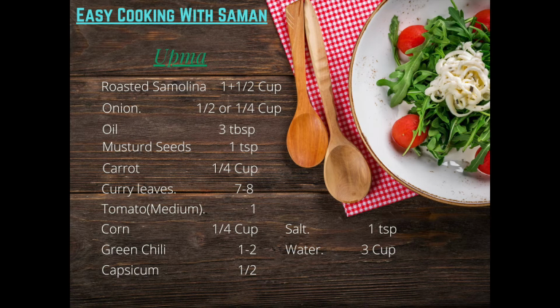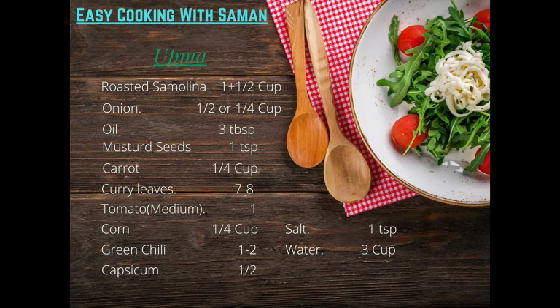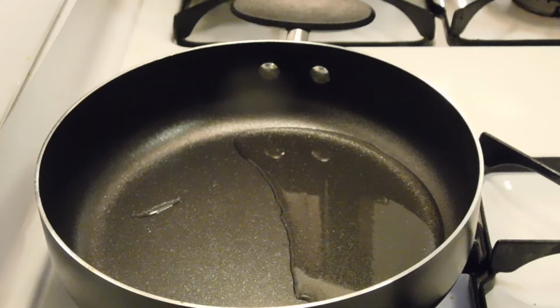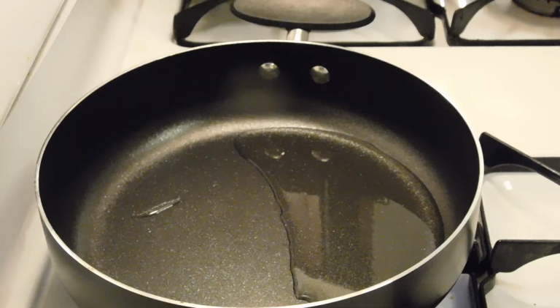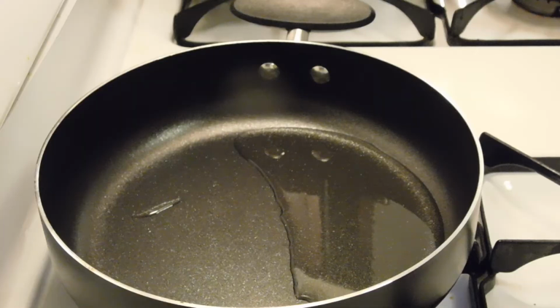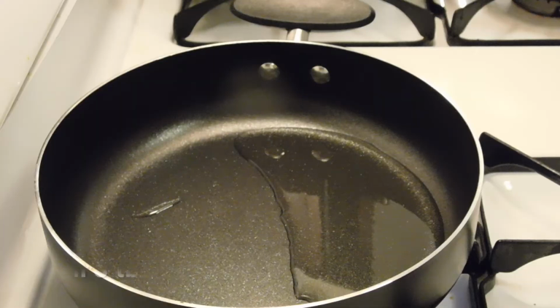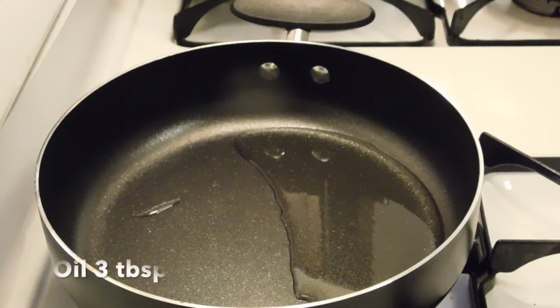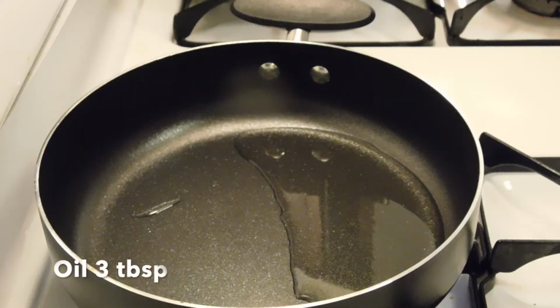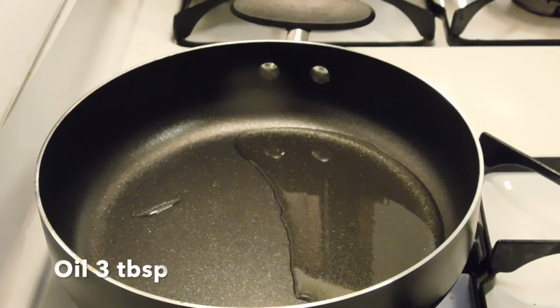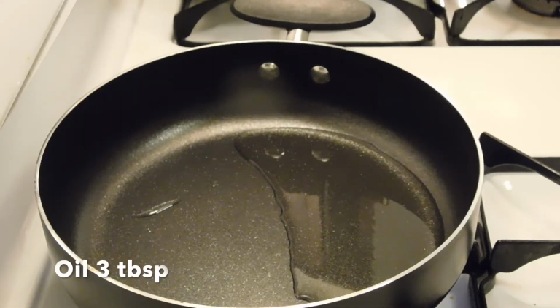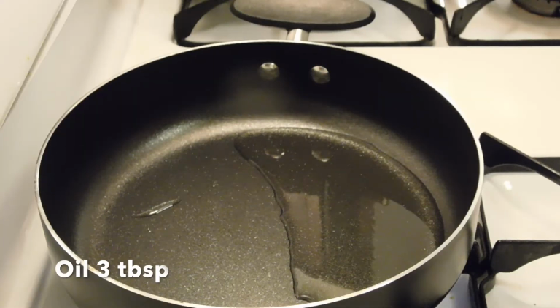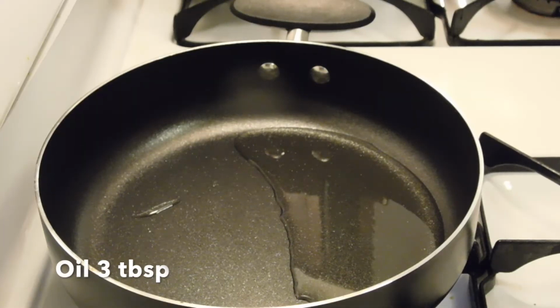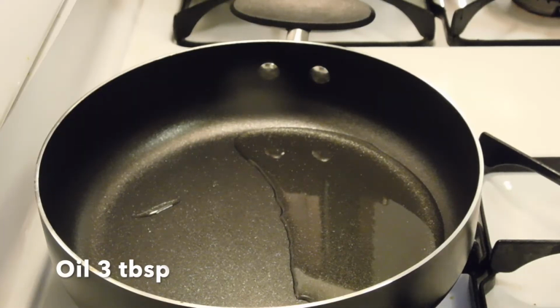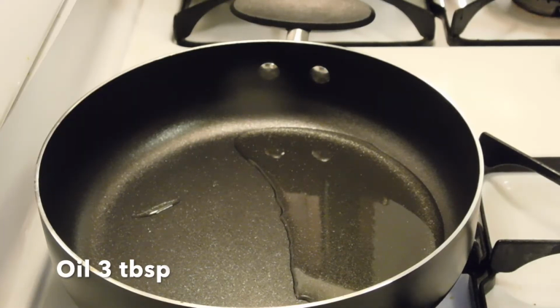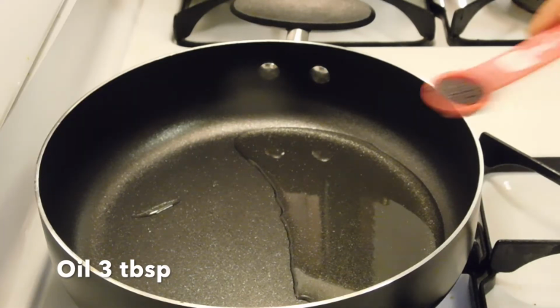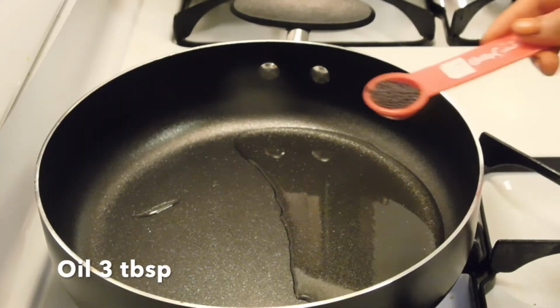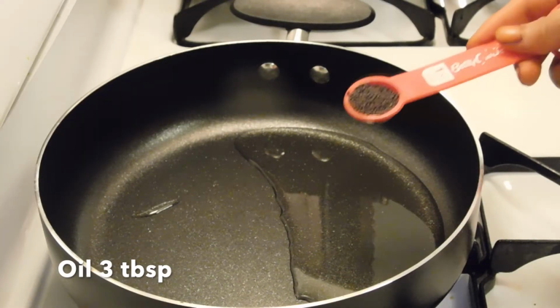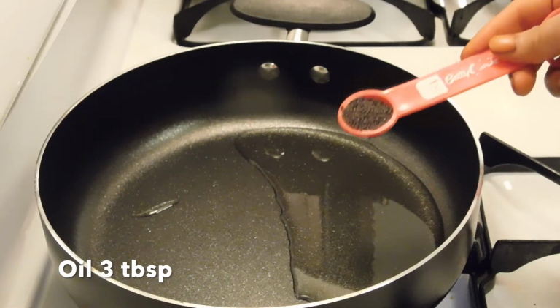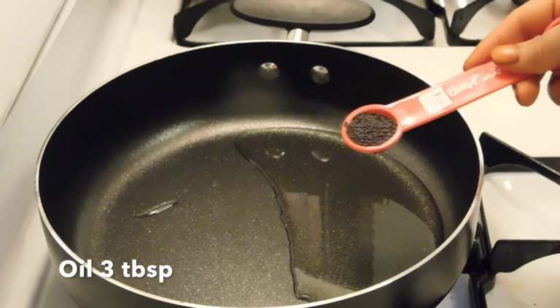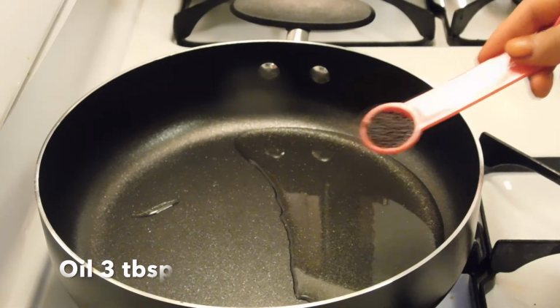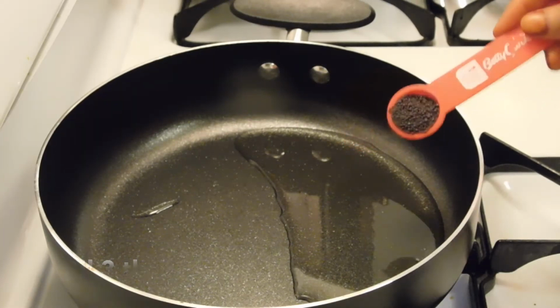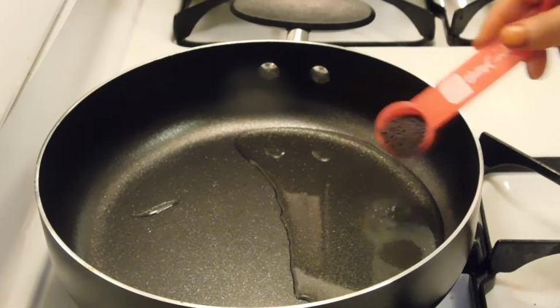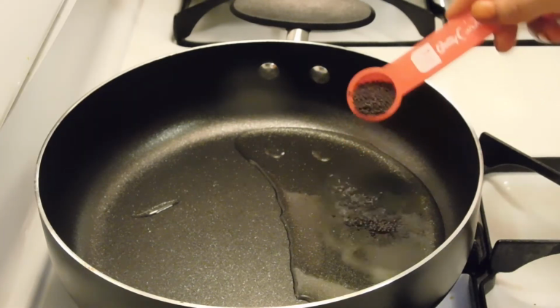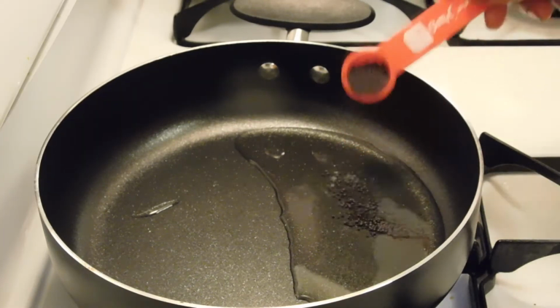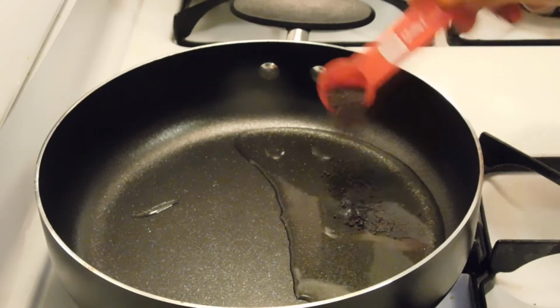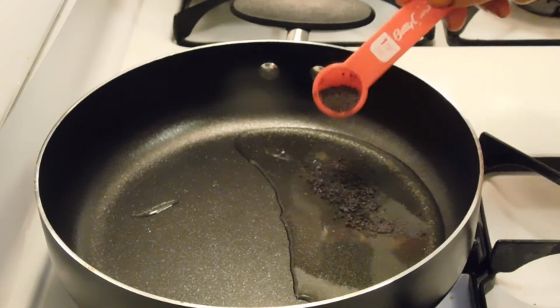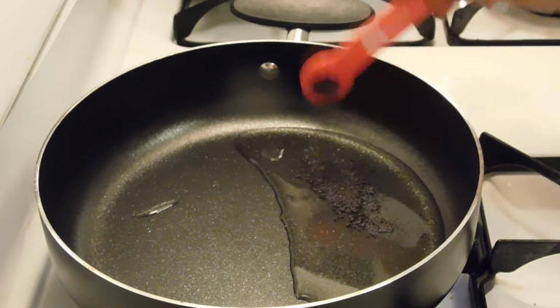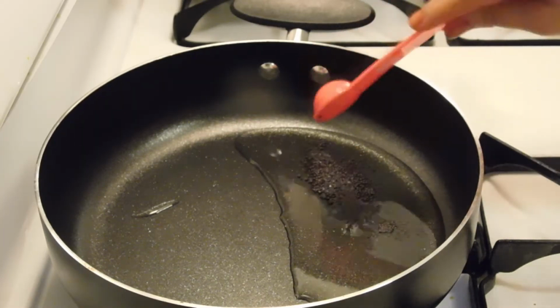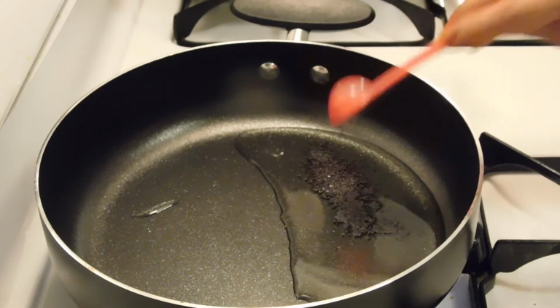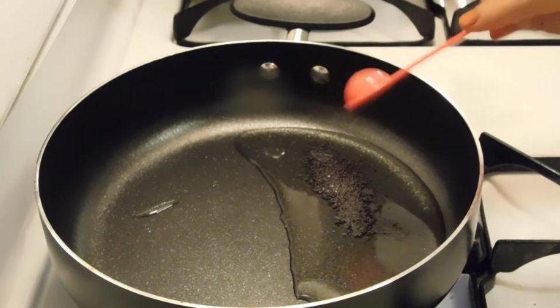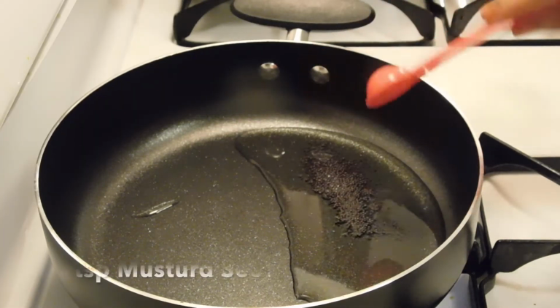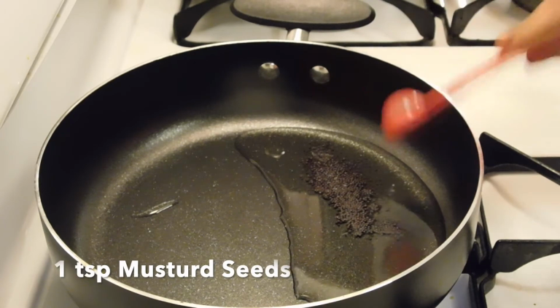First of all, we have a pan. We have heated the pan. Now we will add rai after it.